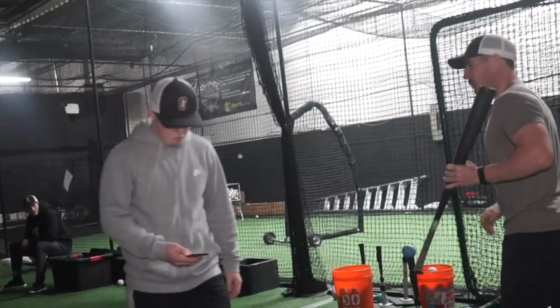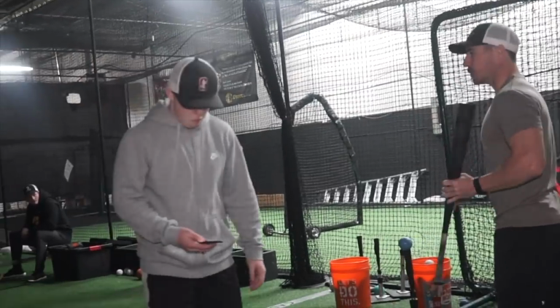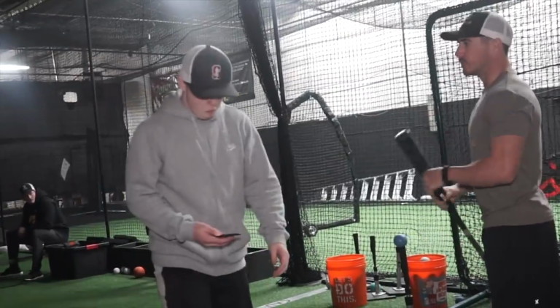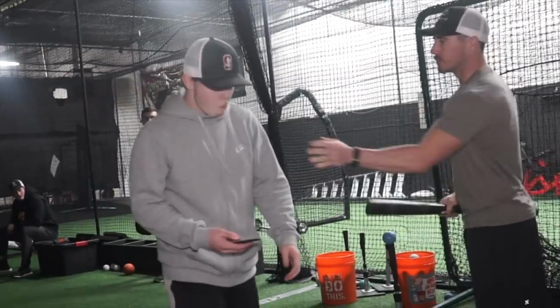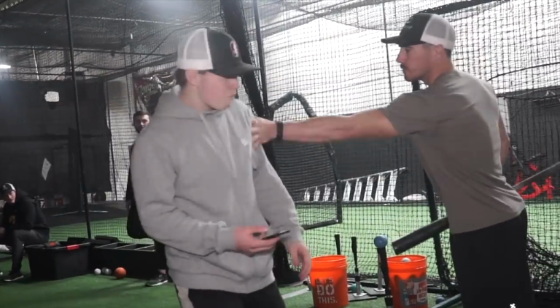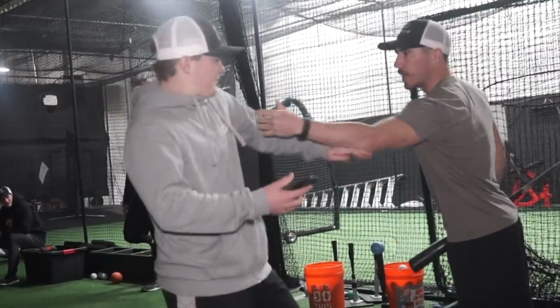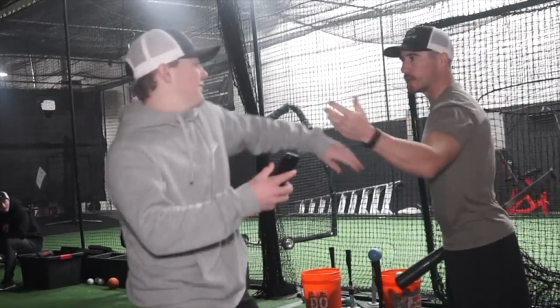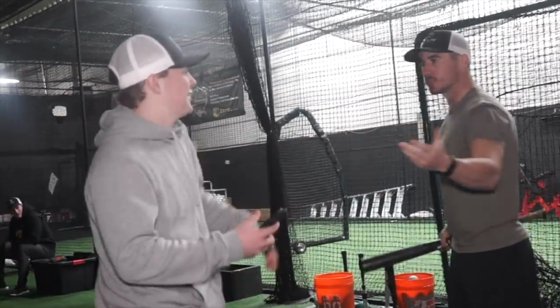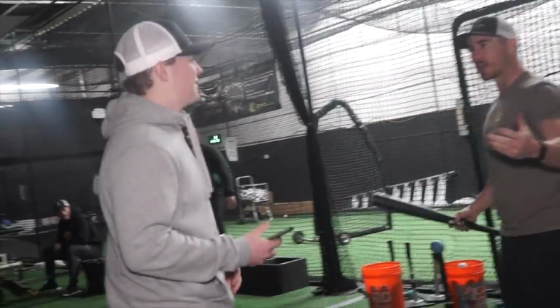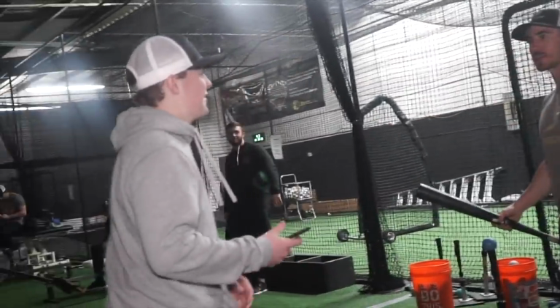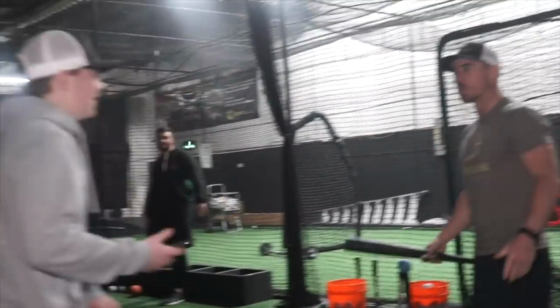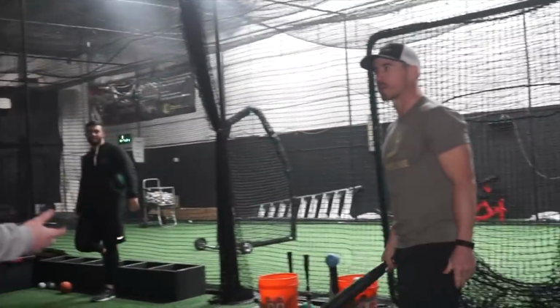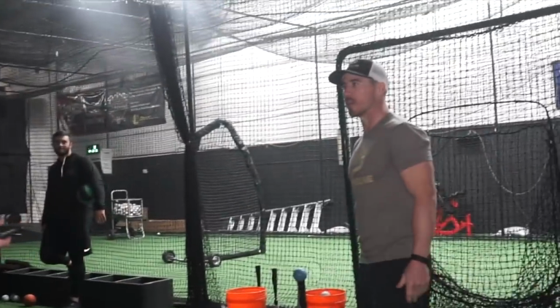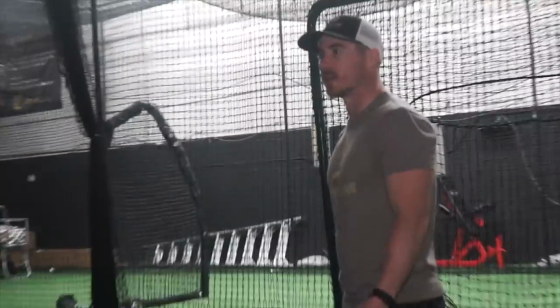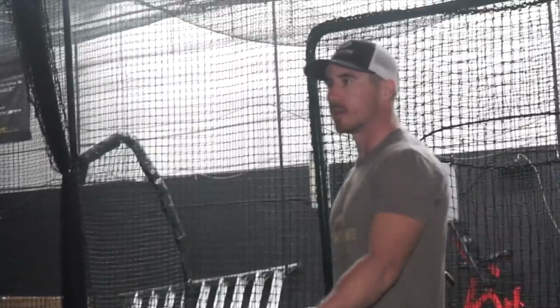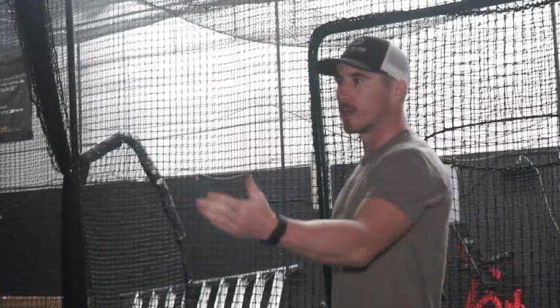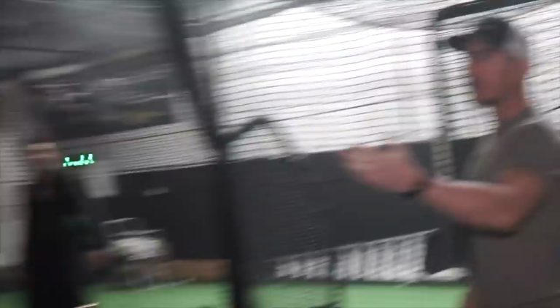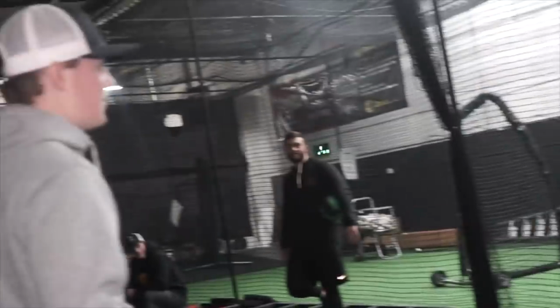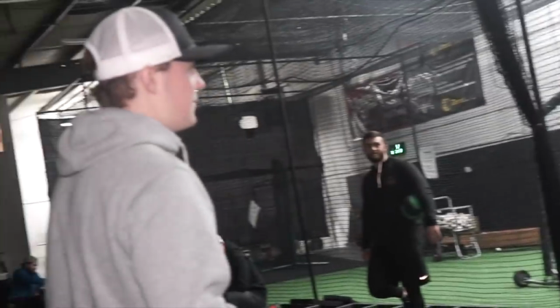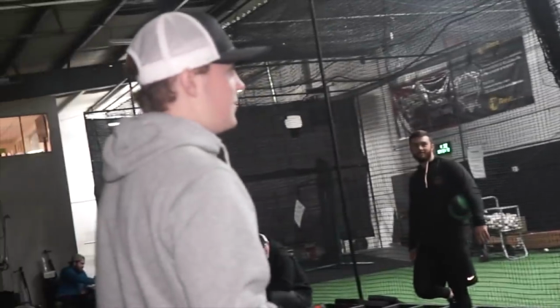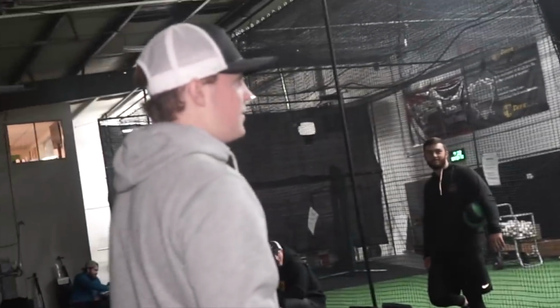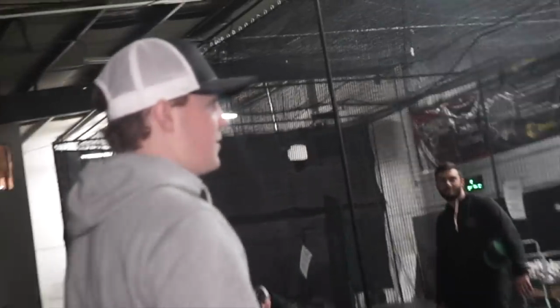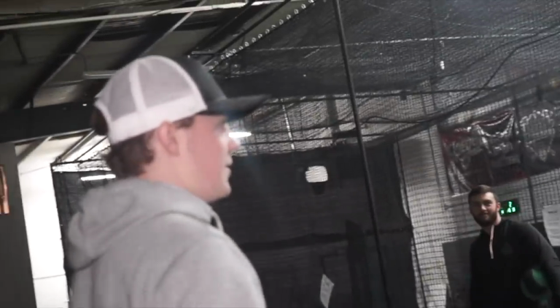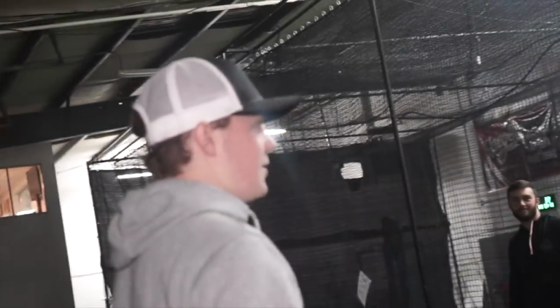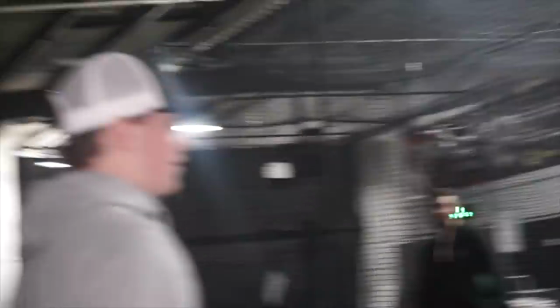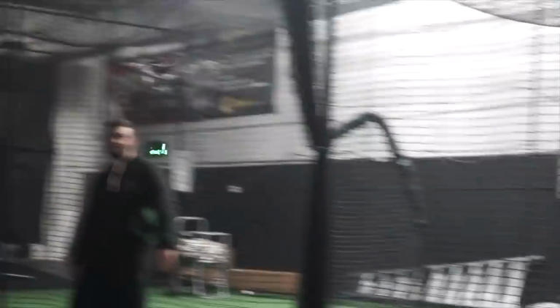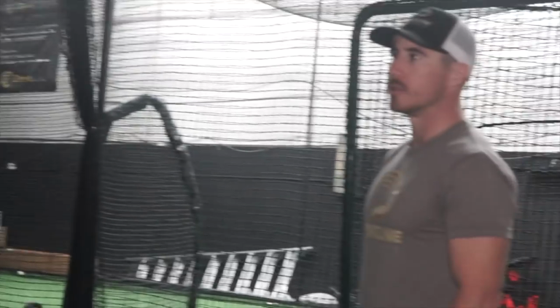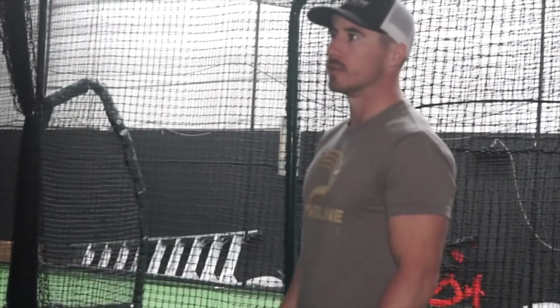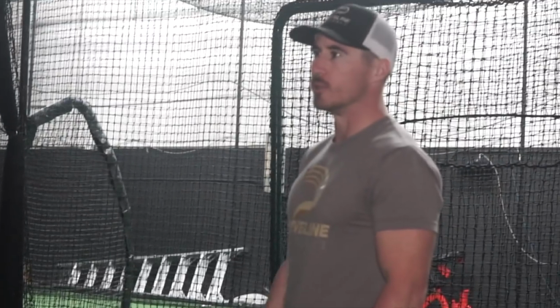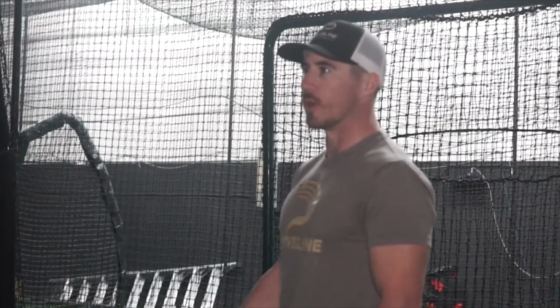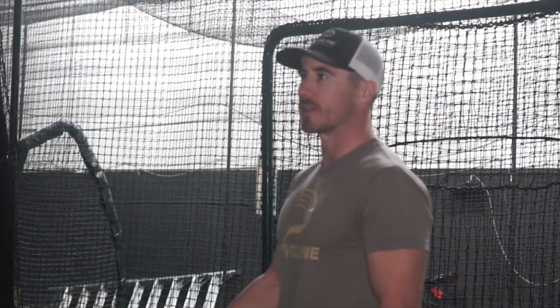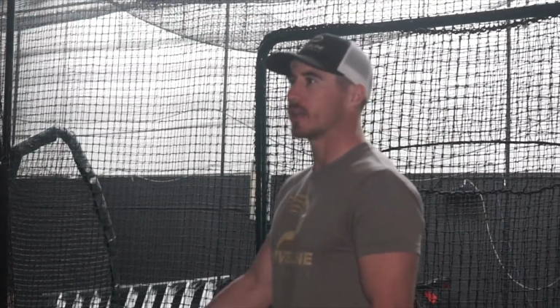Dude, hey — trying to get some work in. I'm gonna hit you with a bat. I'm sorry. You want that?